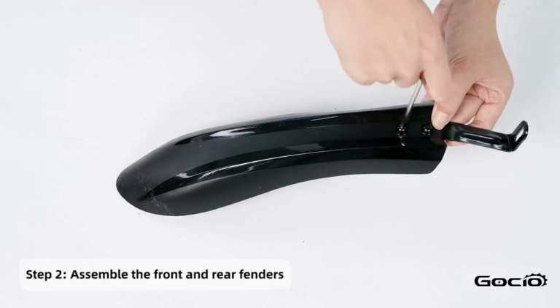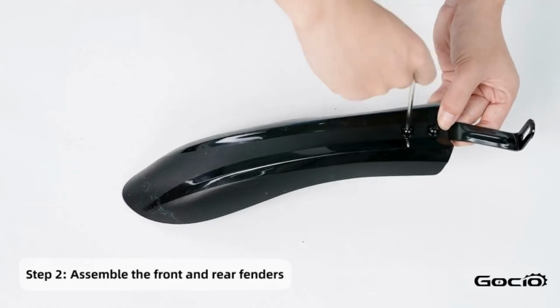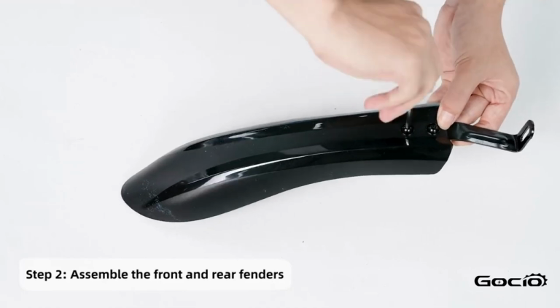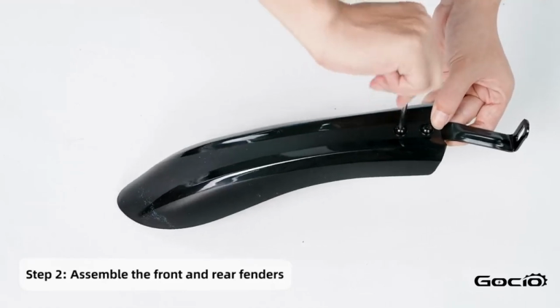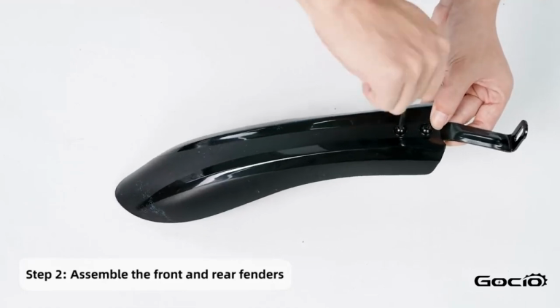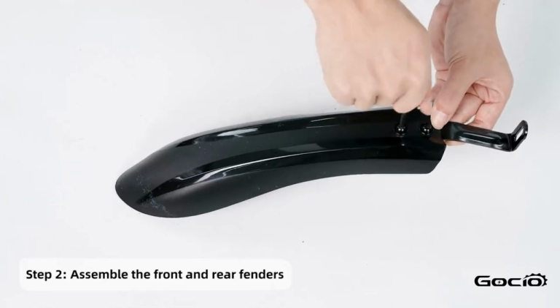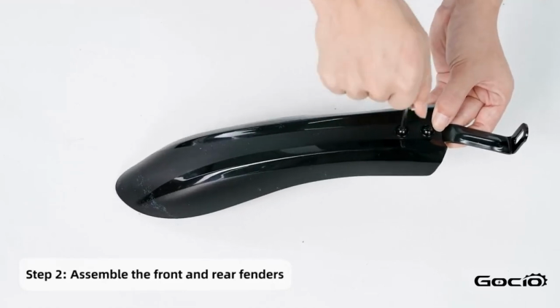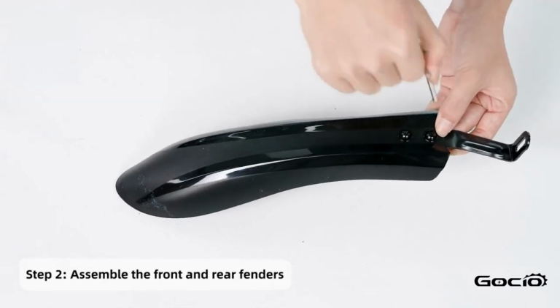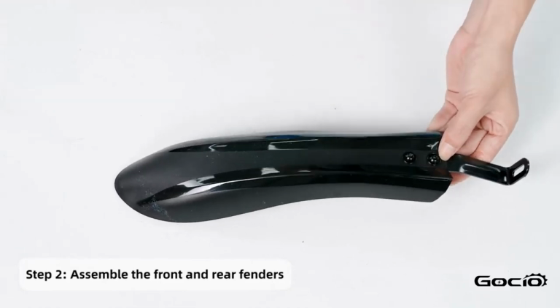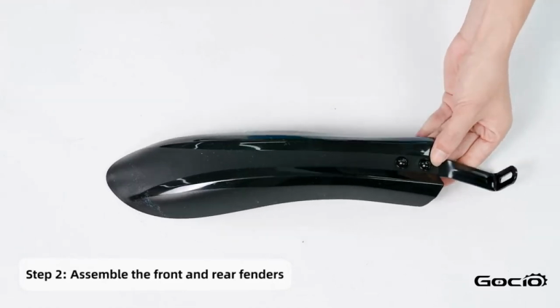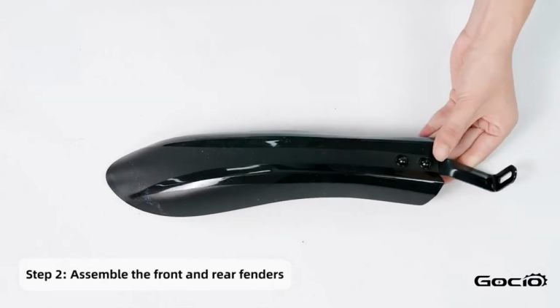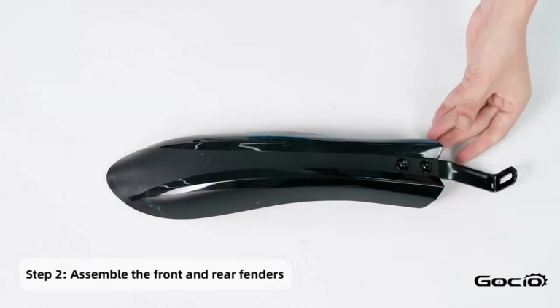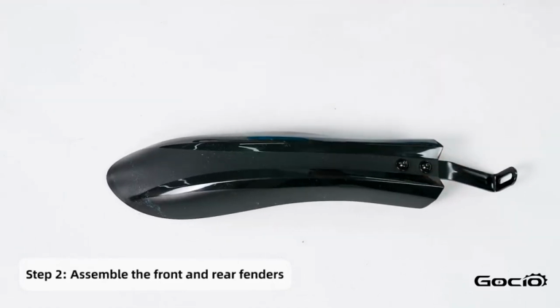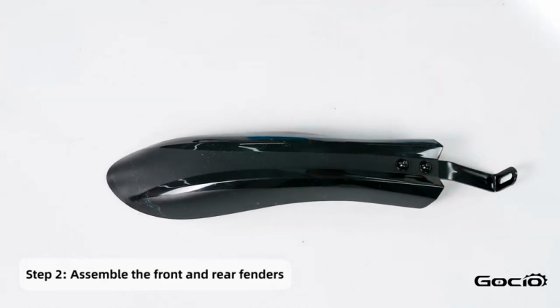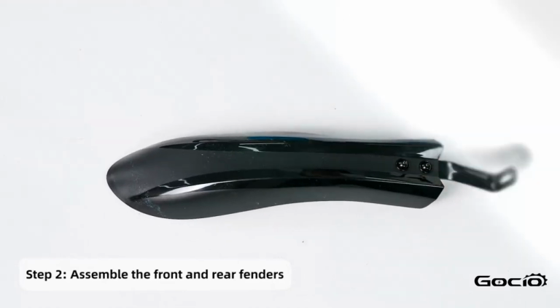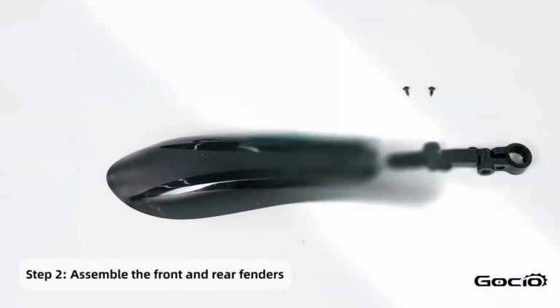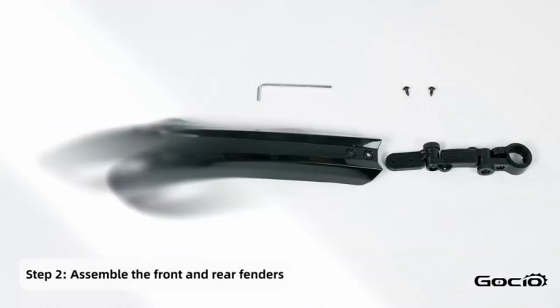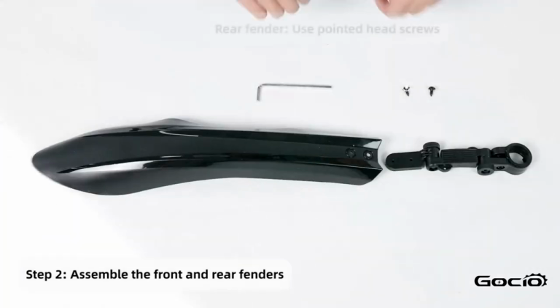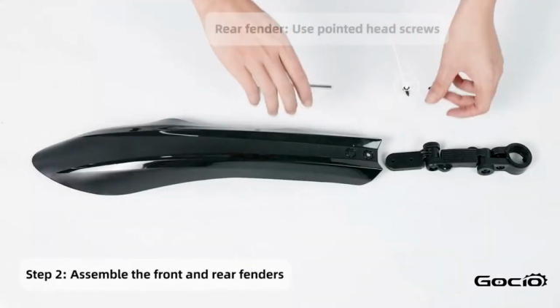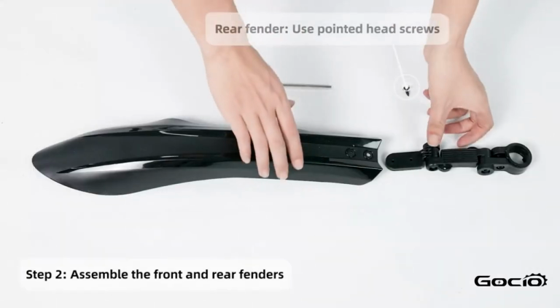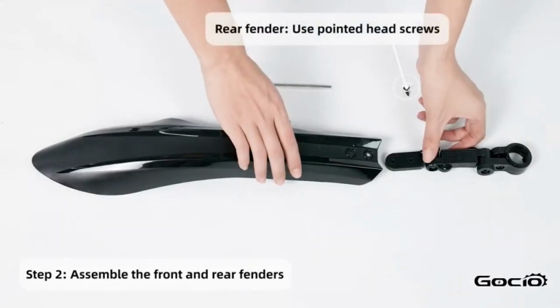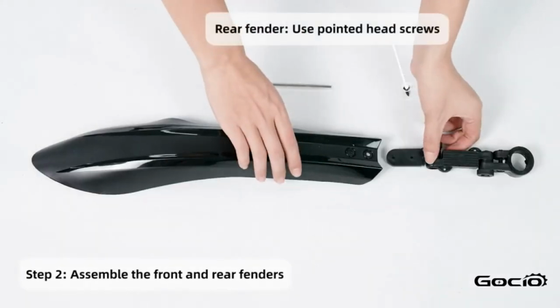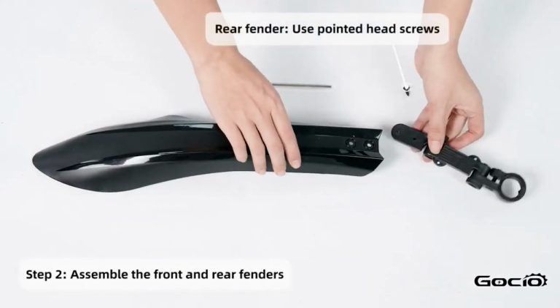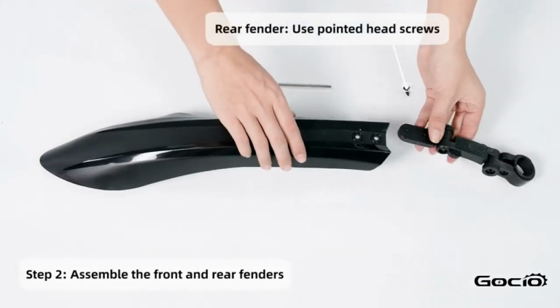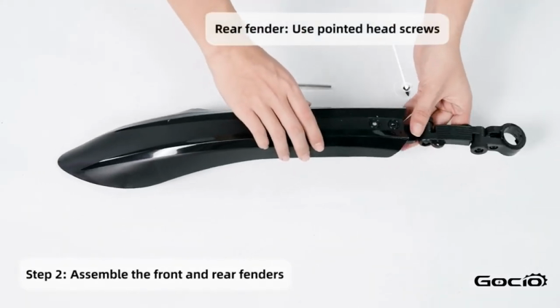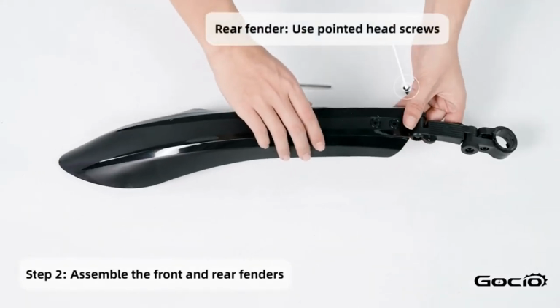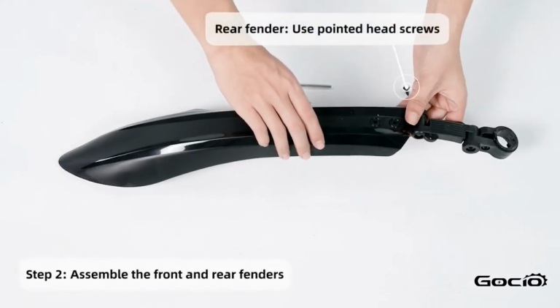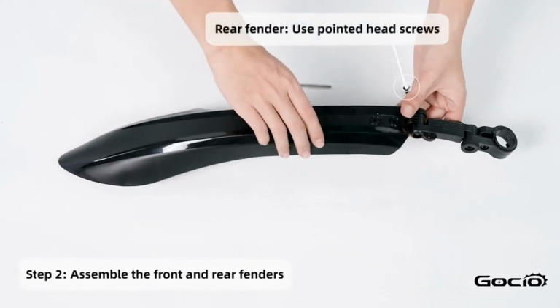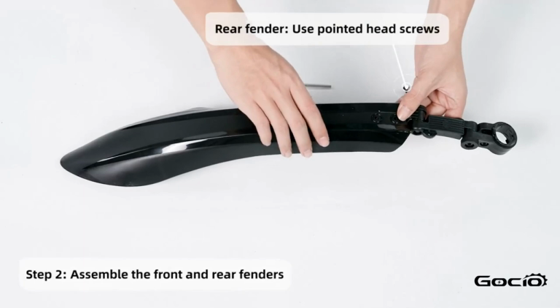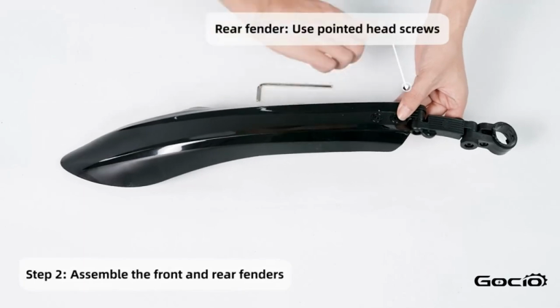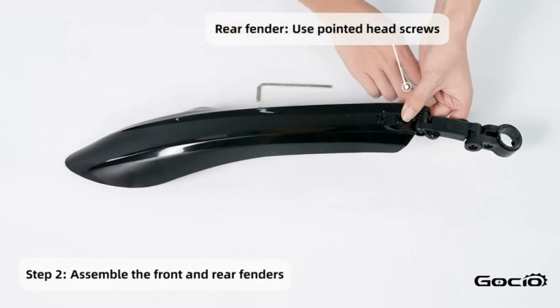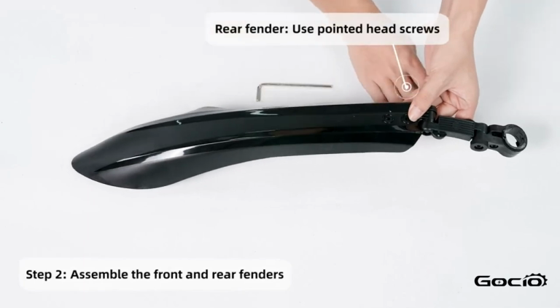Step 2. Install the fenders starting with the front one, then using the round head screws secure it into place with the headlight.